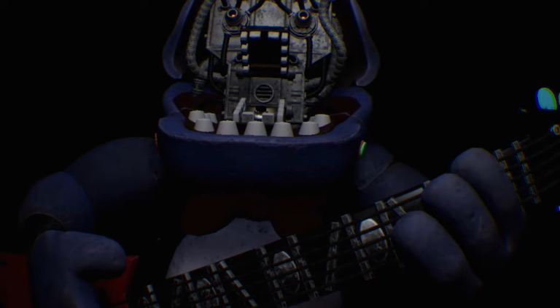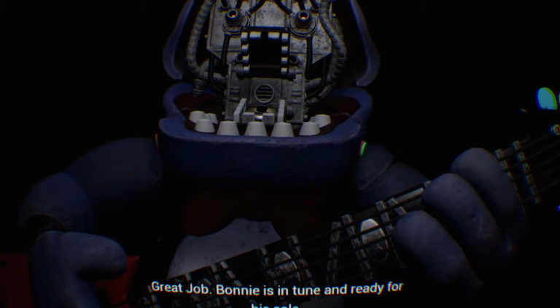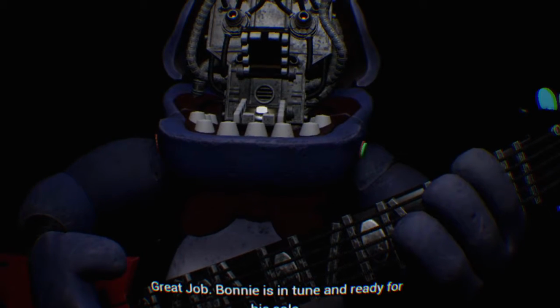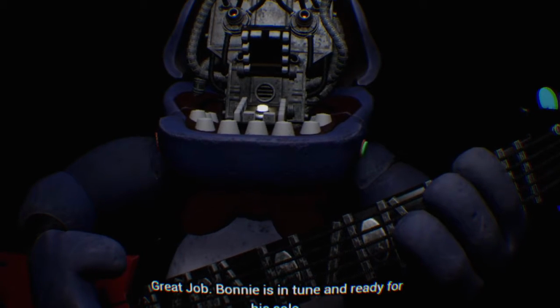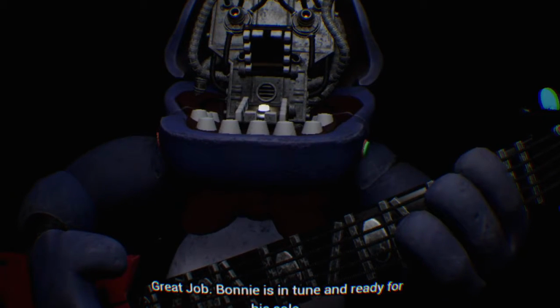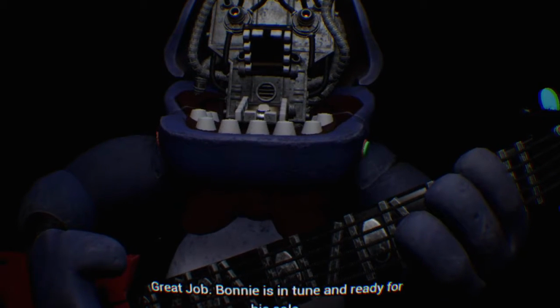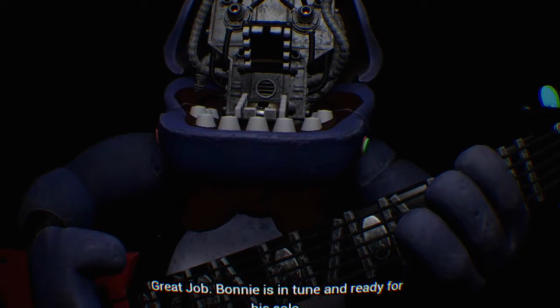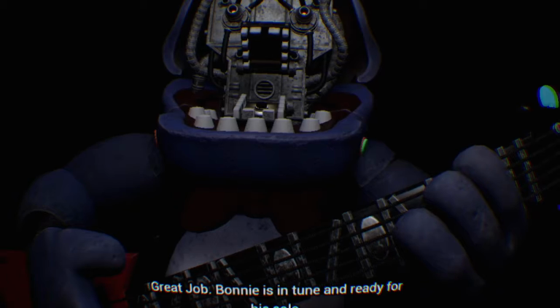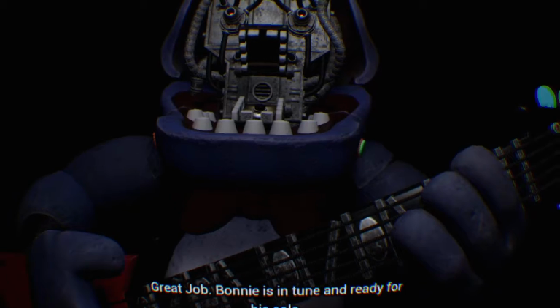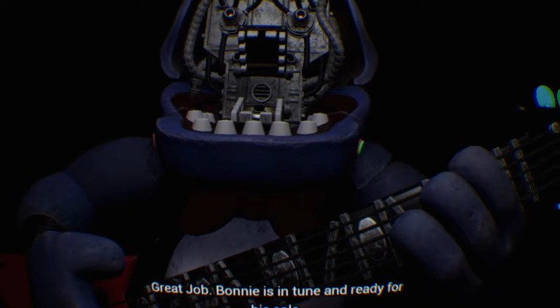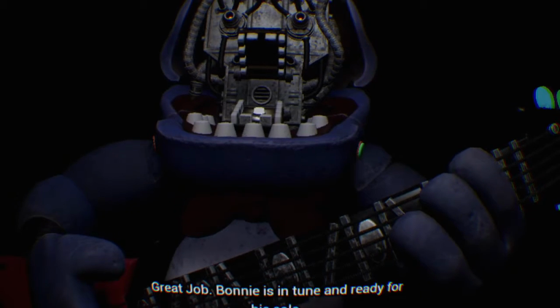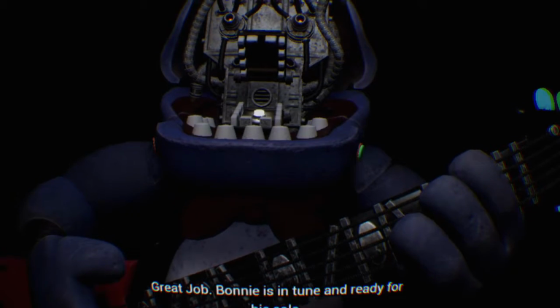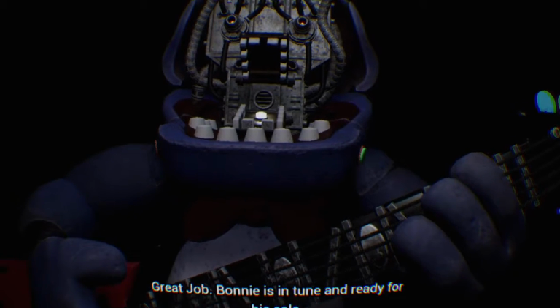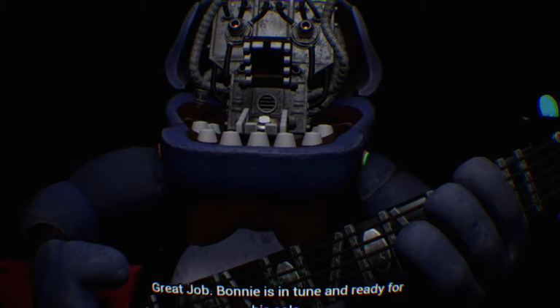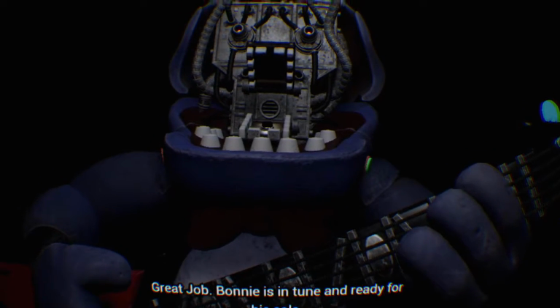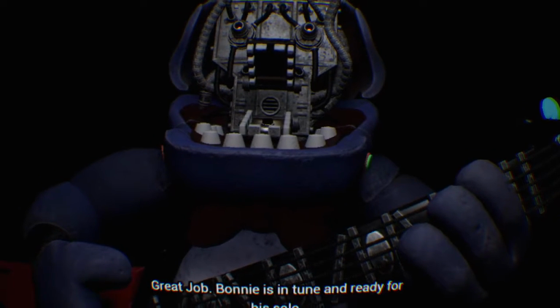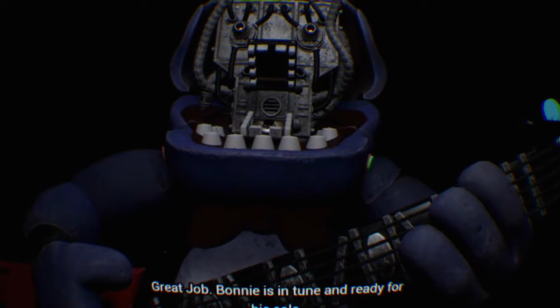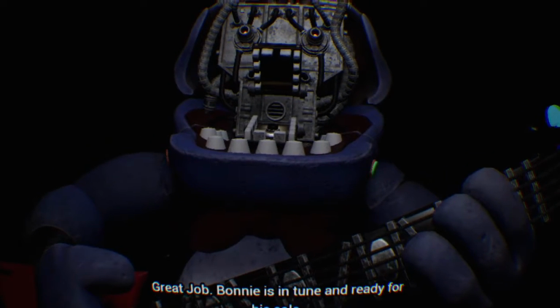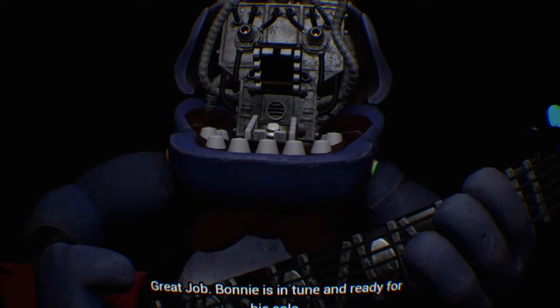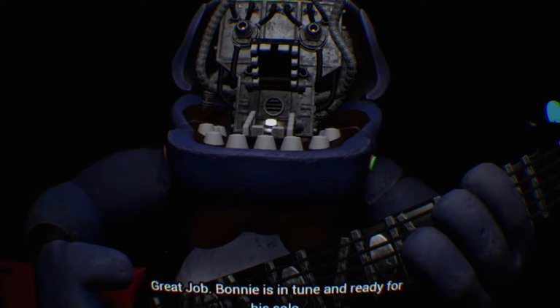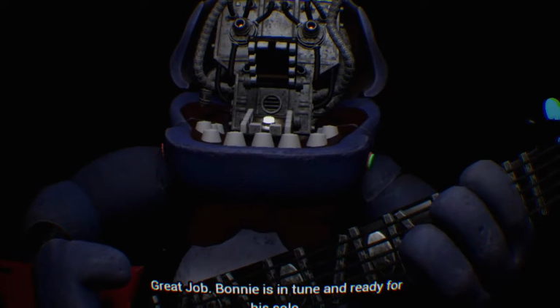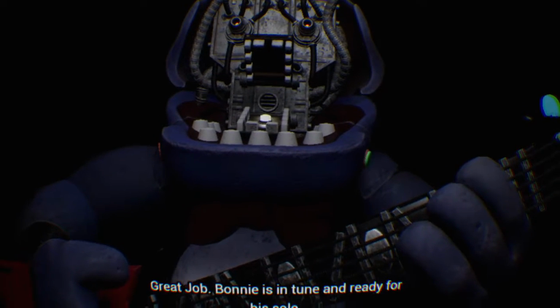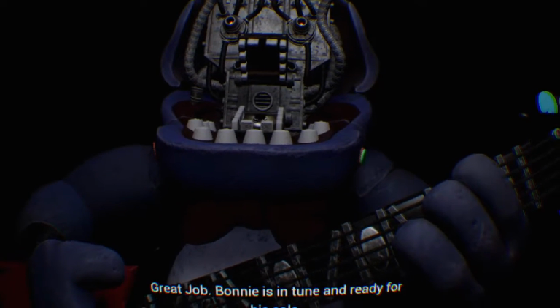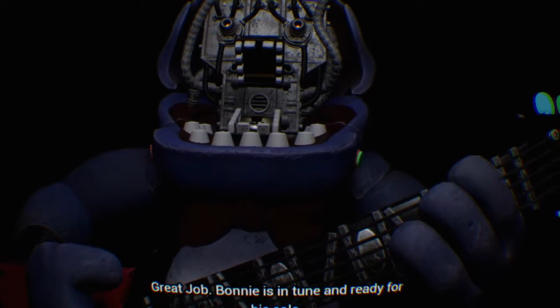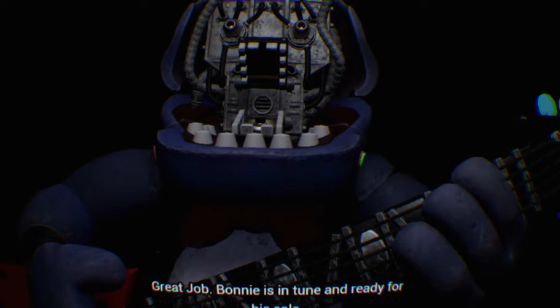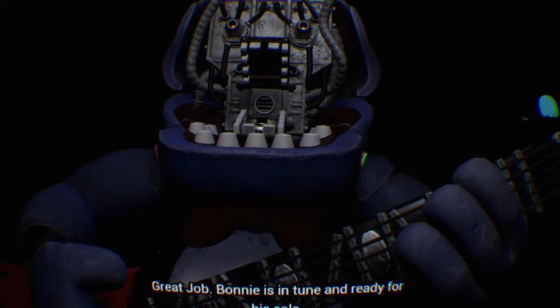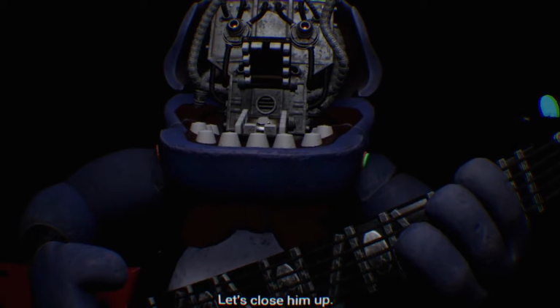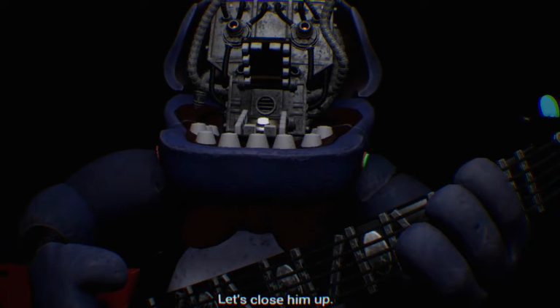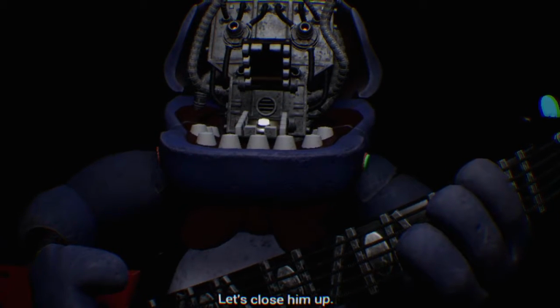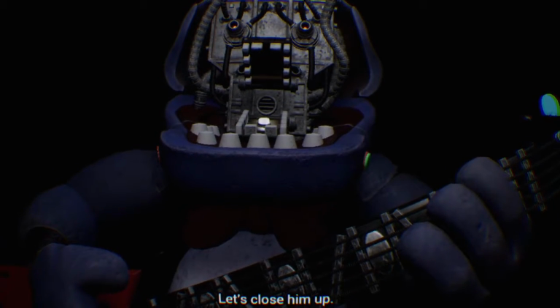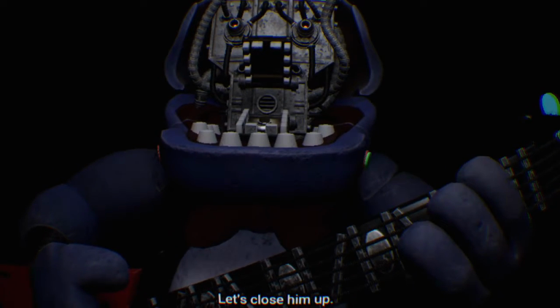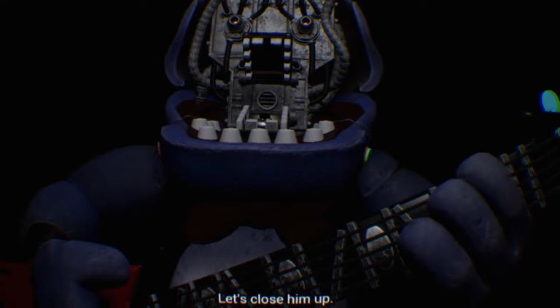Great job! Bonnie is in tune and ready for his solo. Let's close him up.